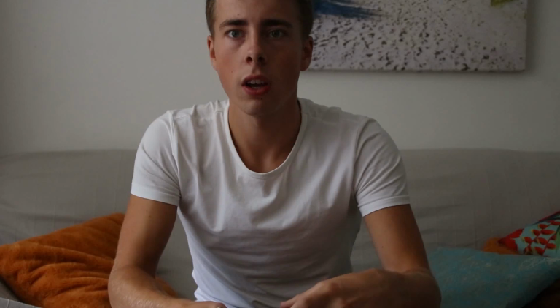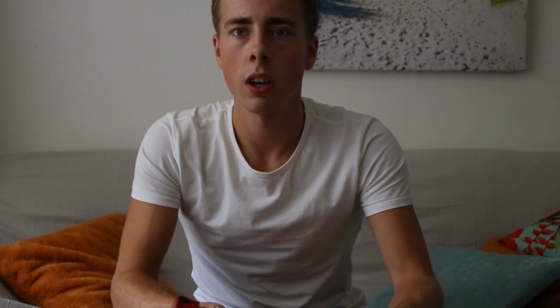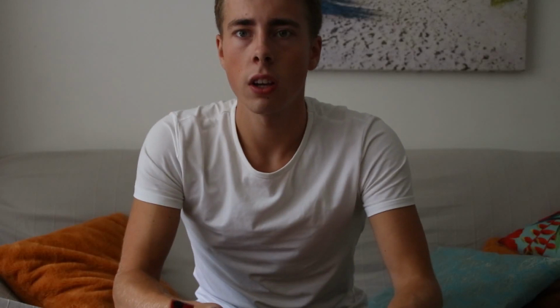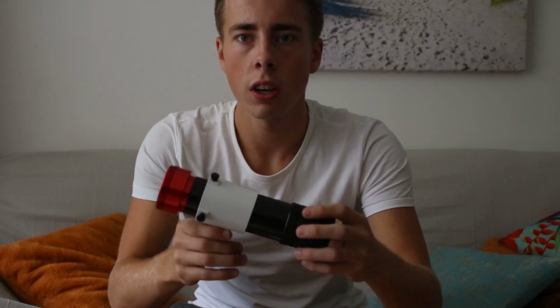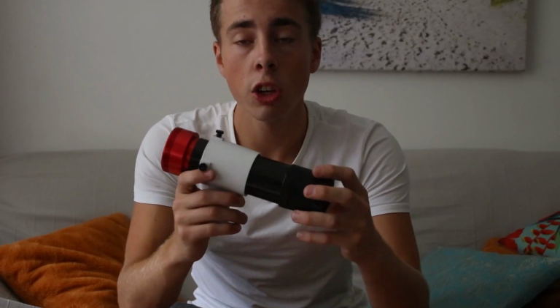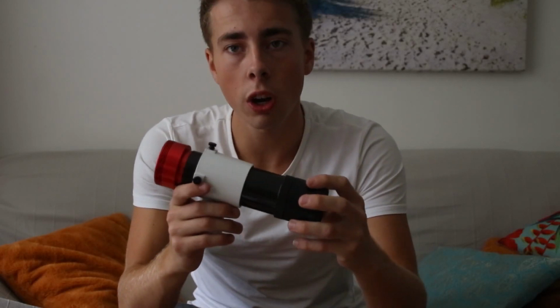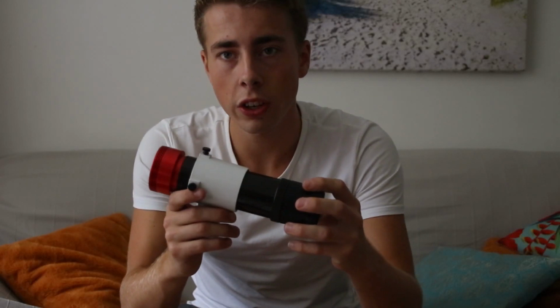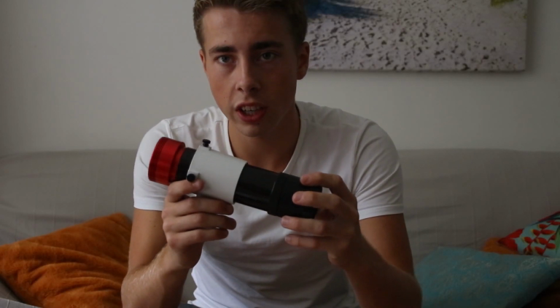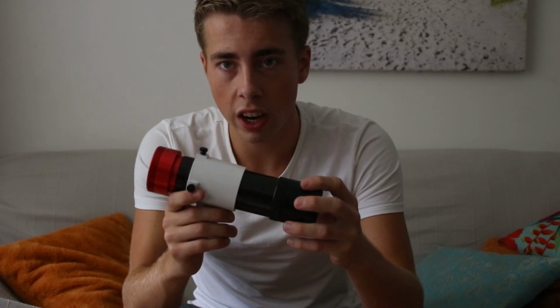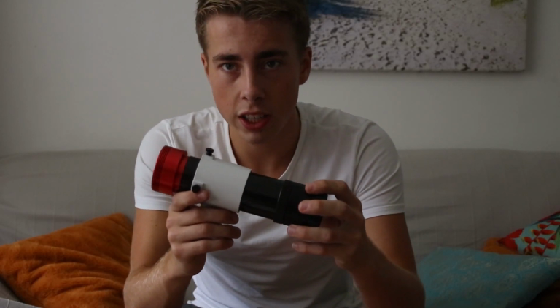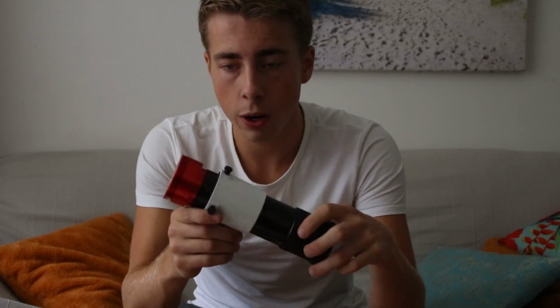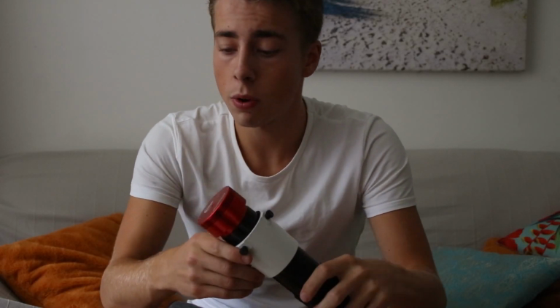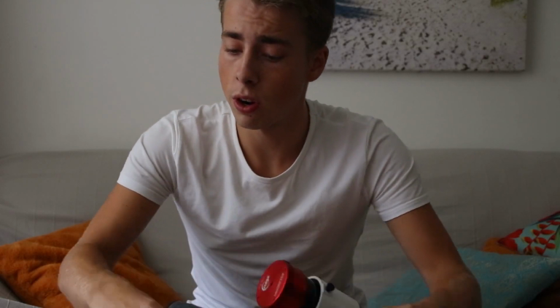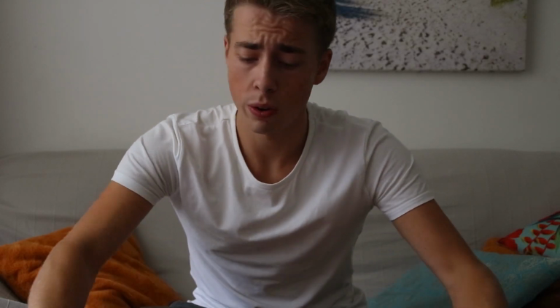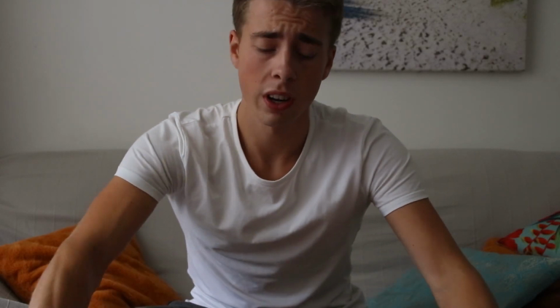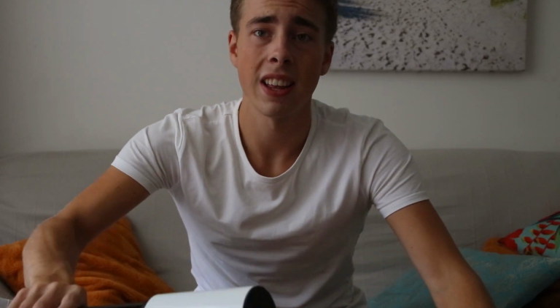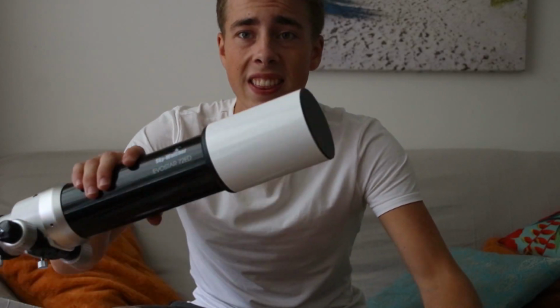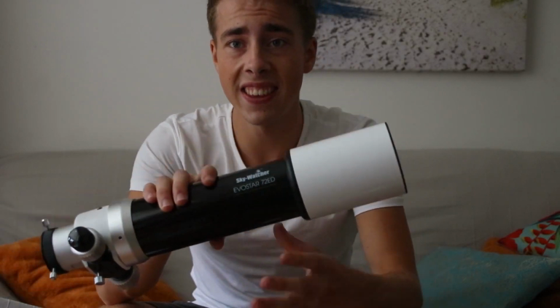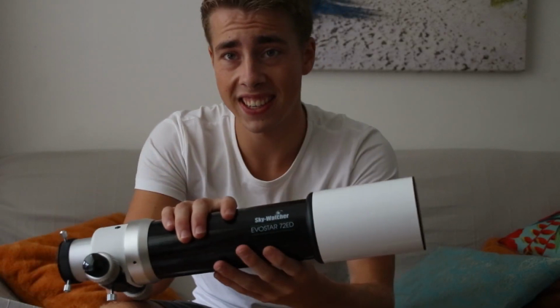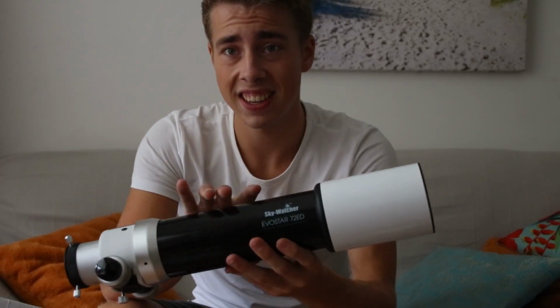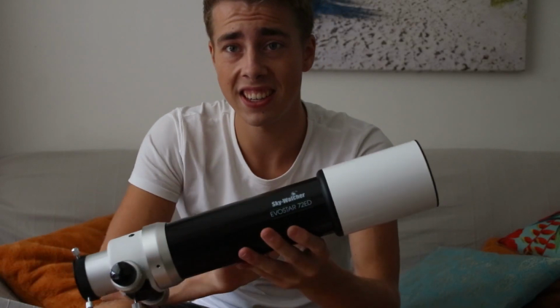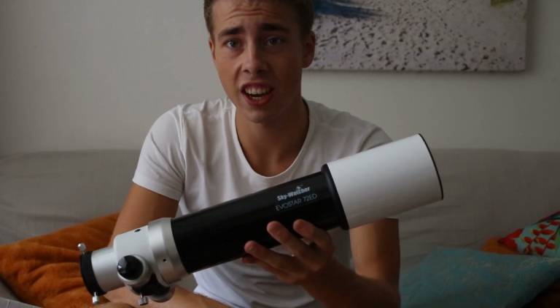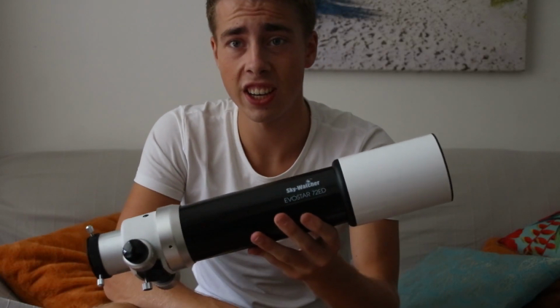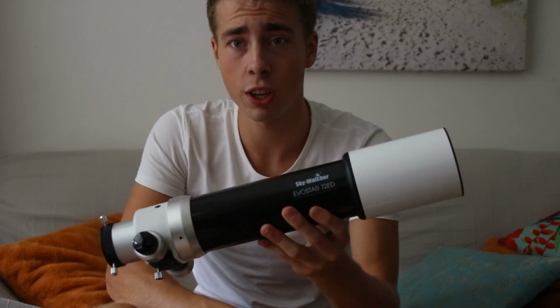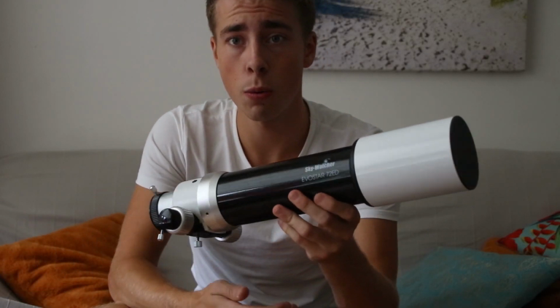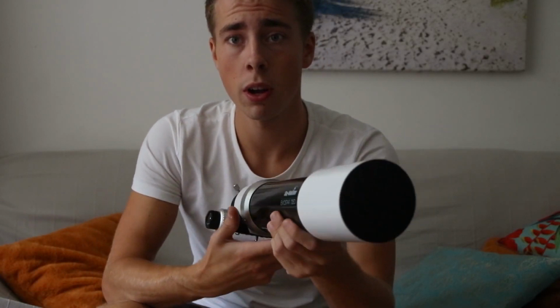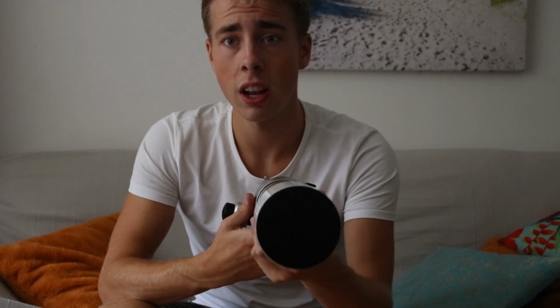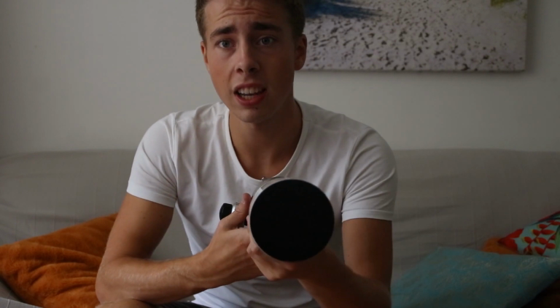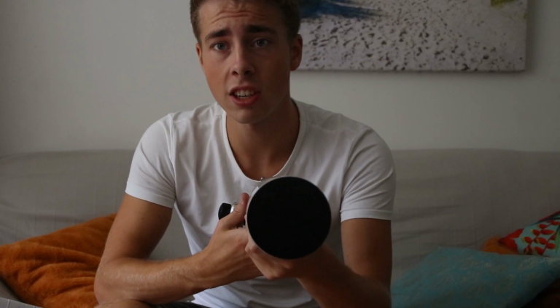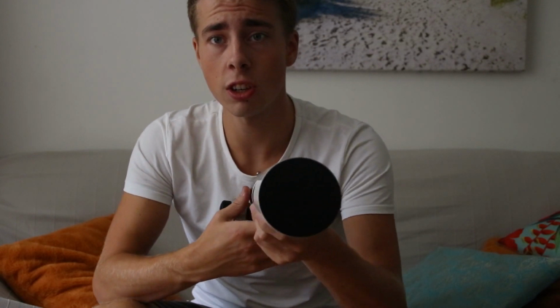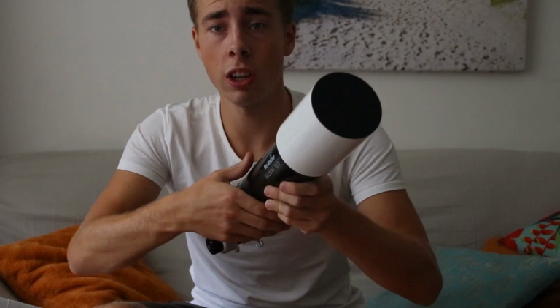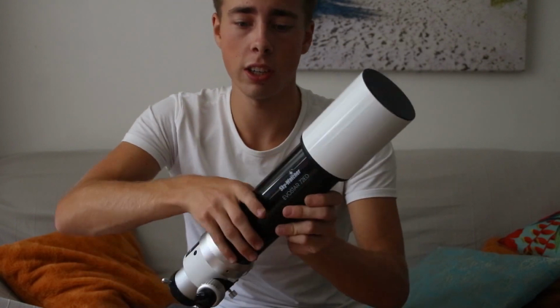You call this a guidescope? No, this is a guidescope. Let's install it.